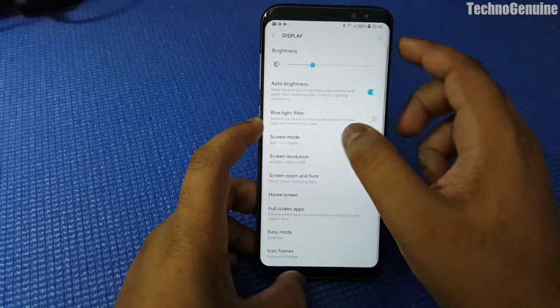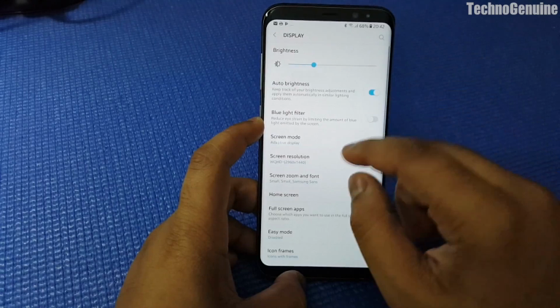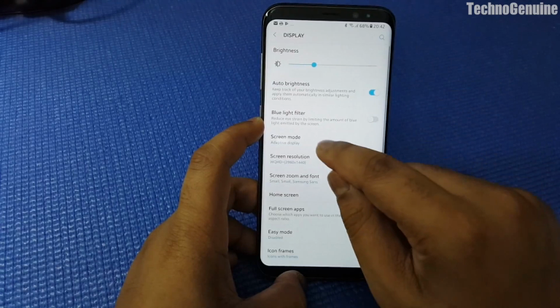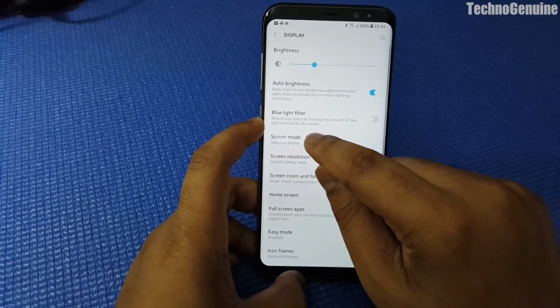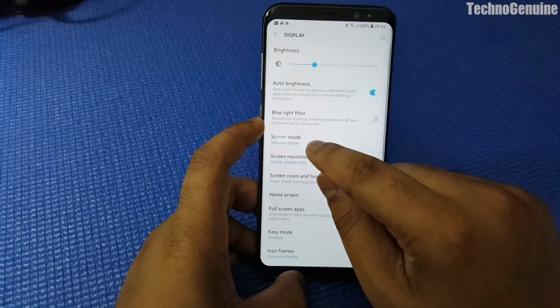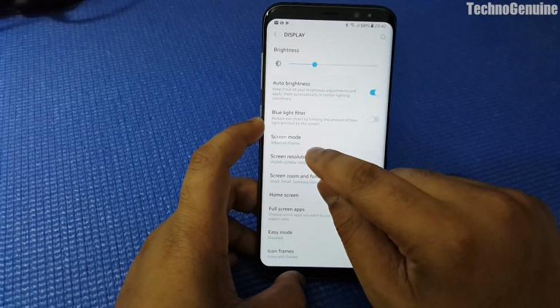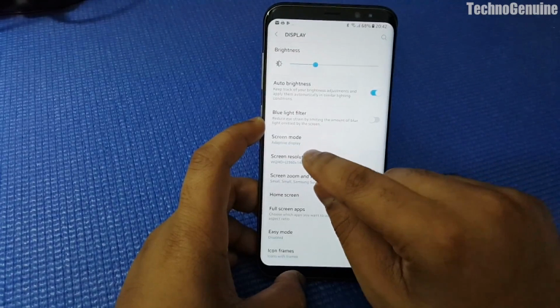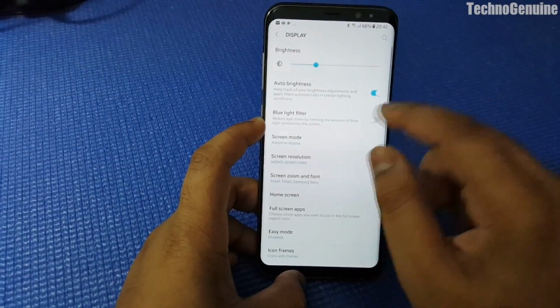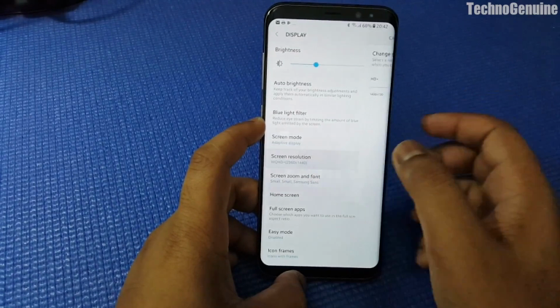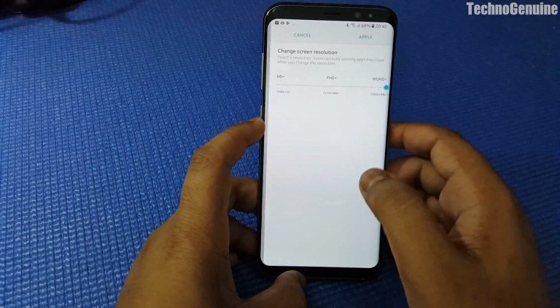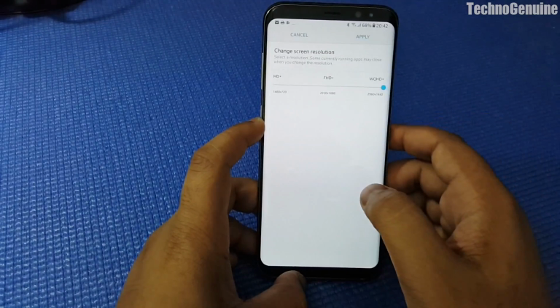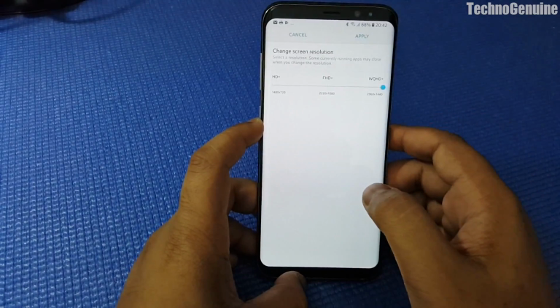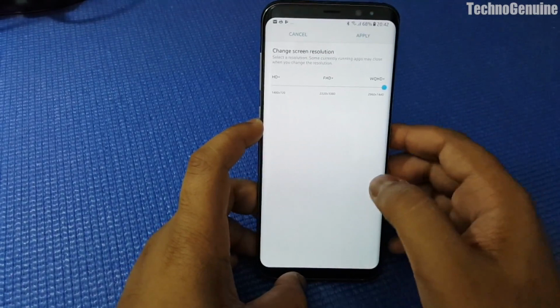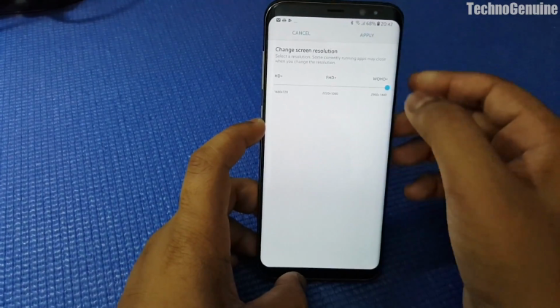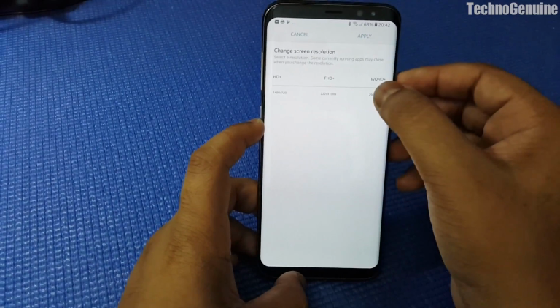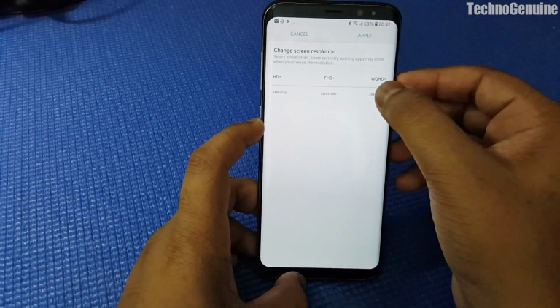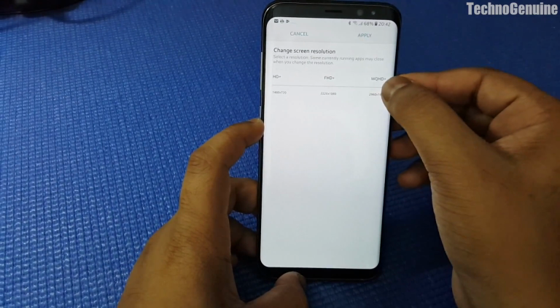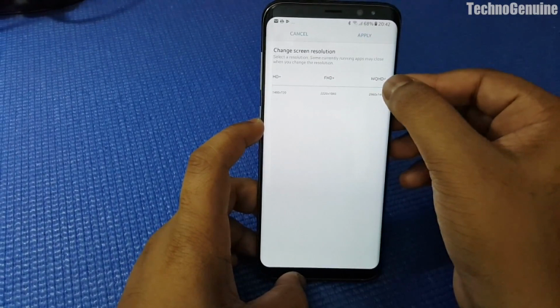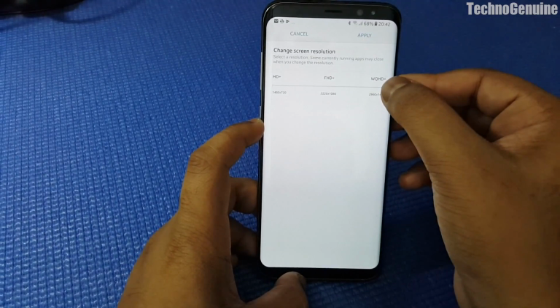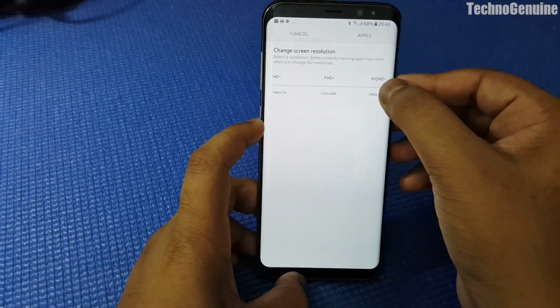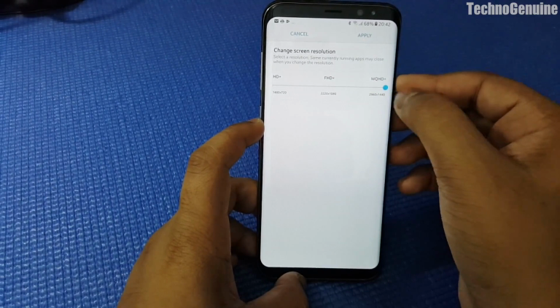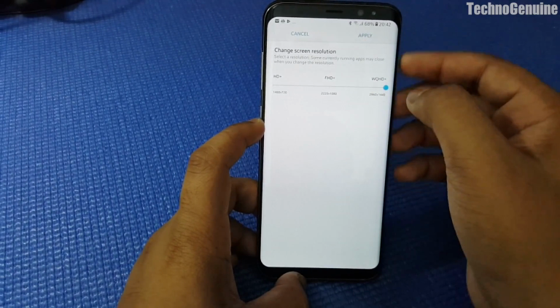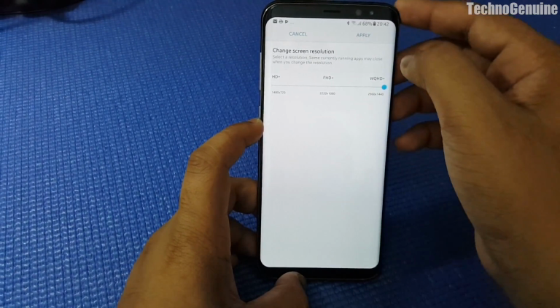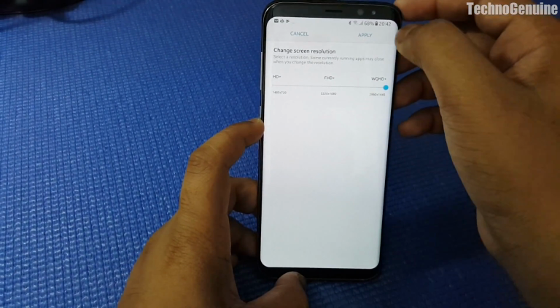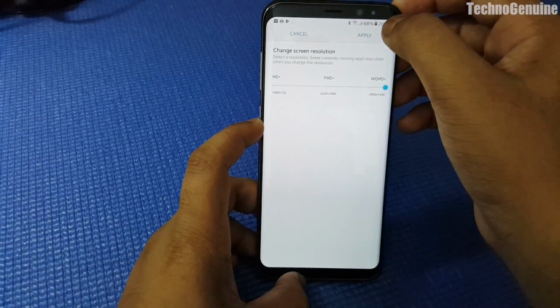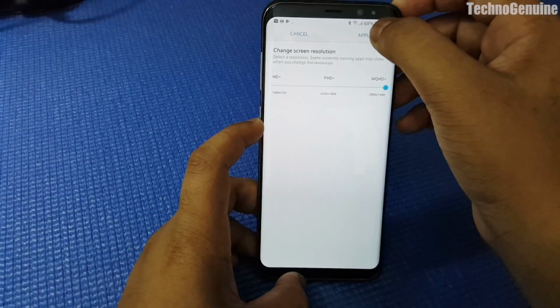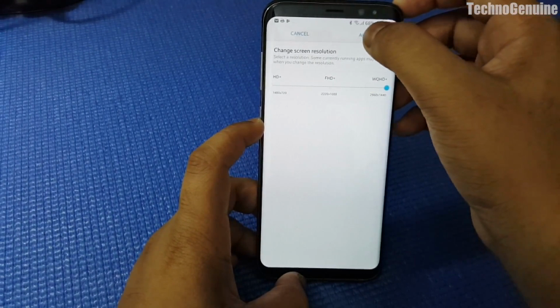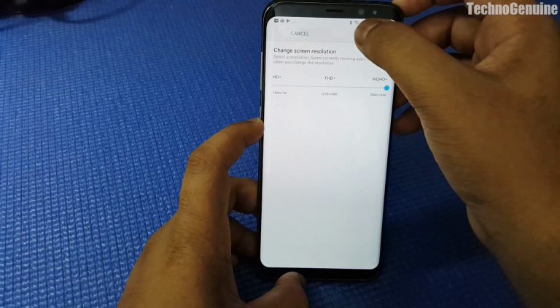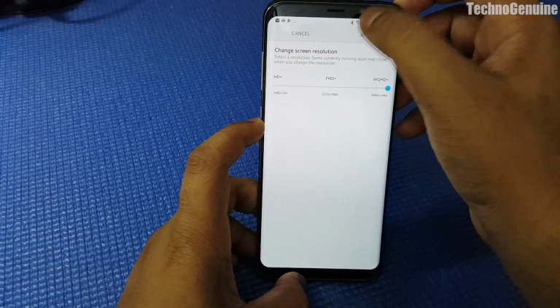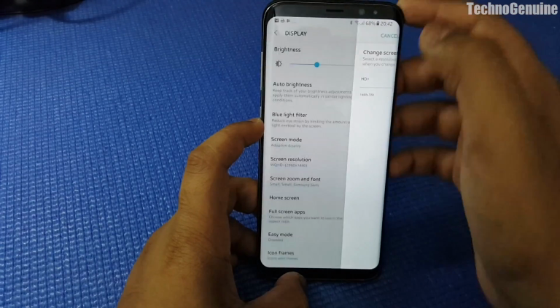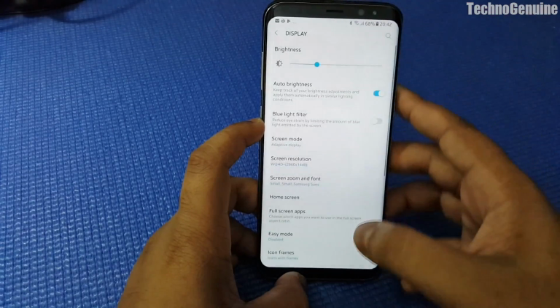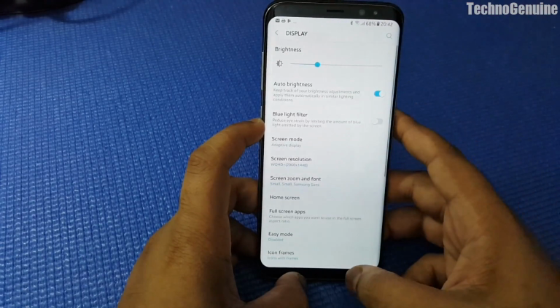Let me just show you here — go to screen resolution, it must be set to WQHD, then press apply.